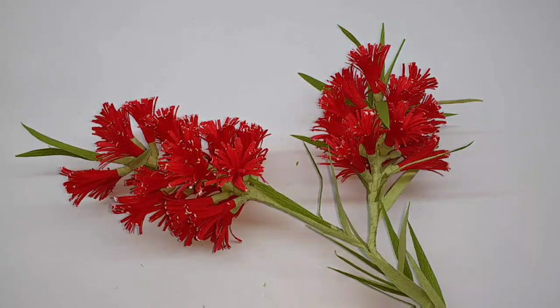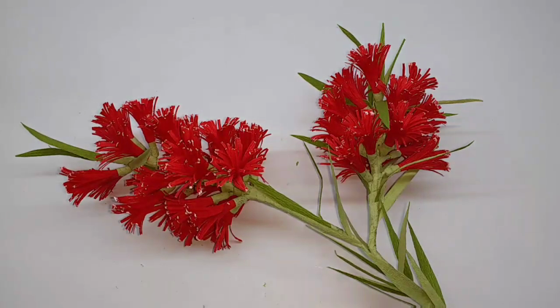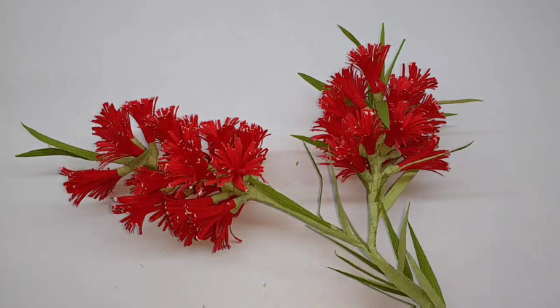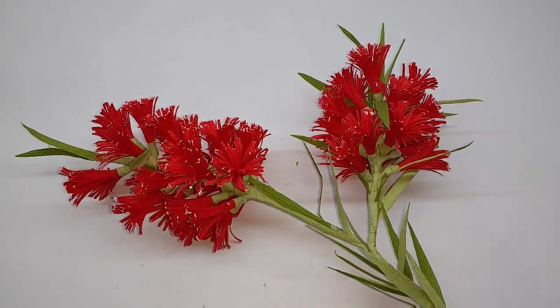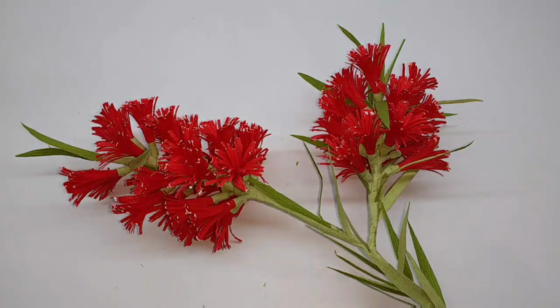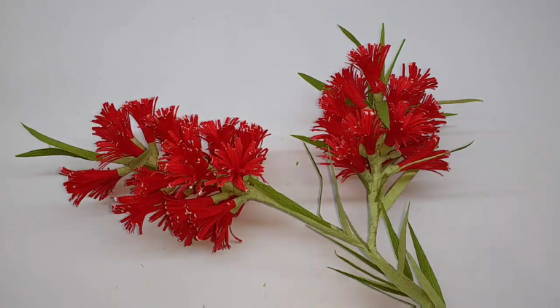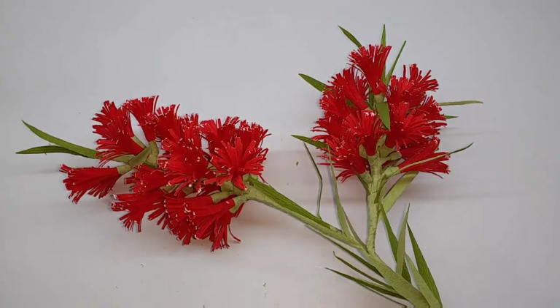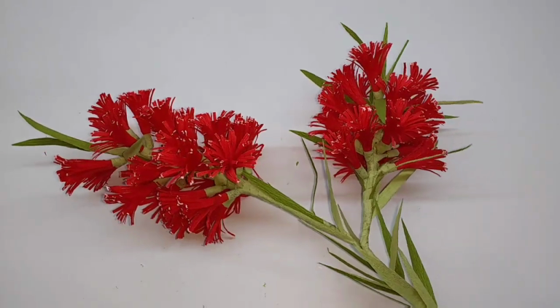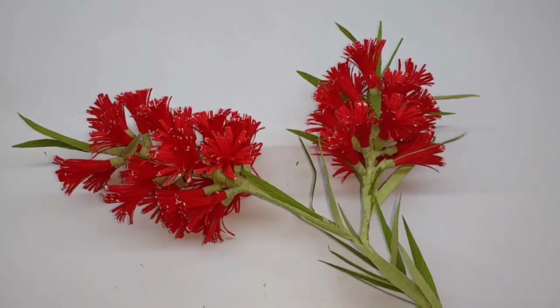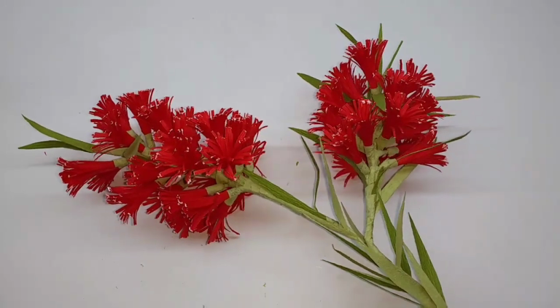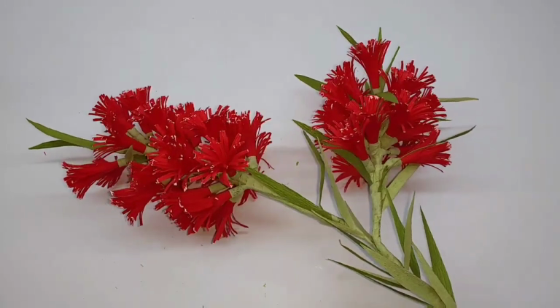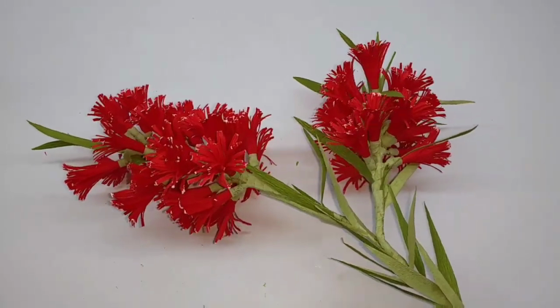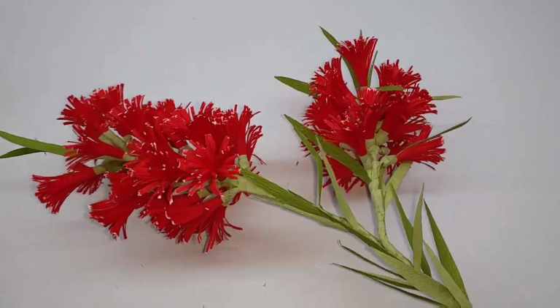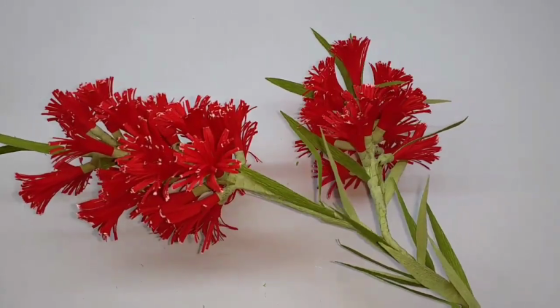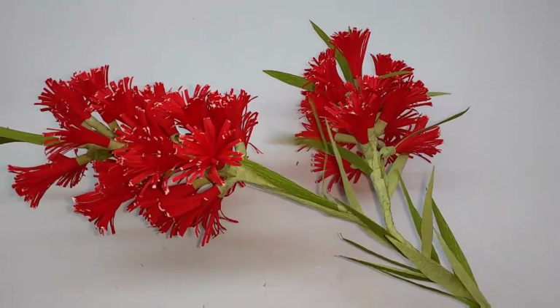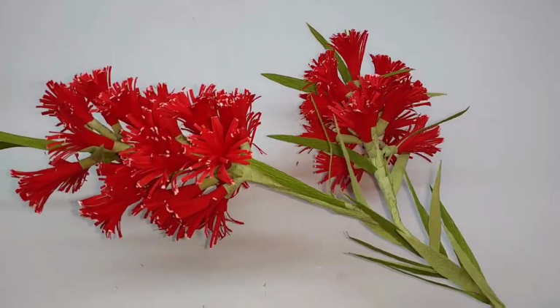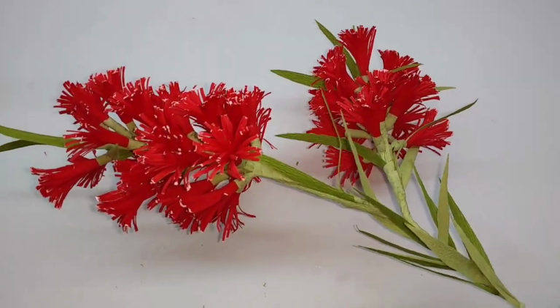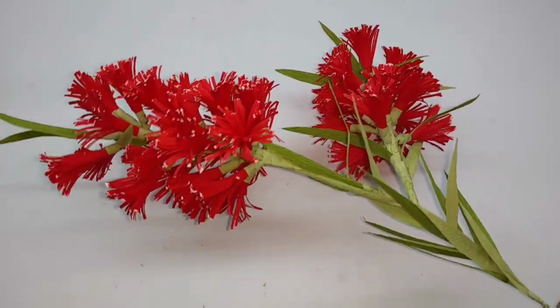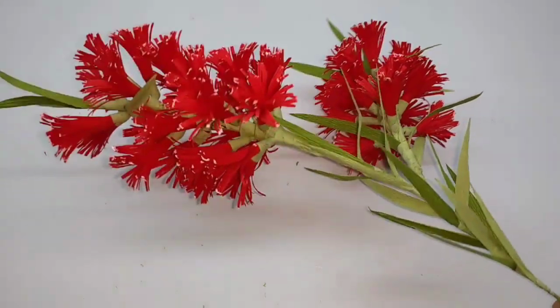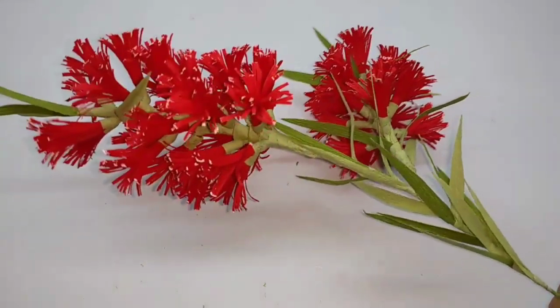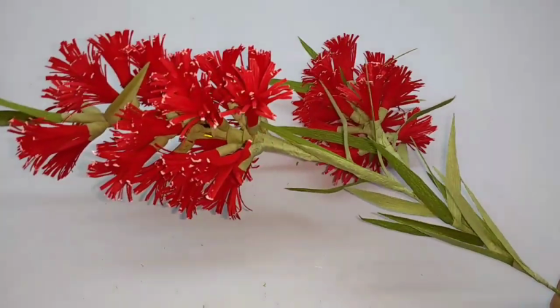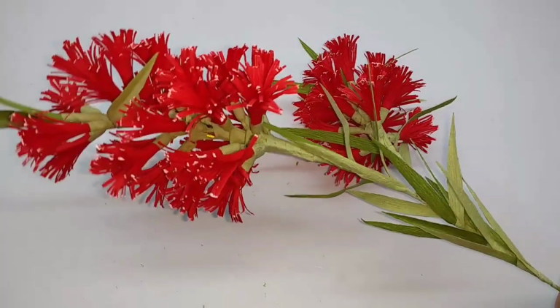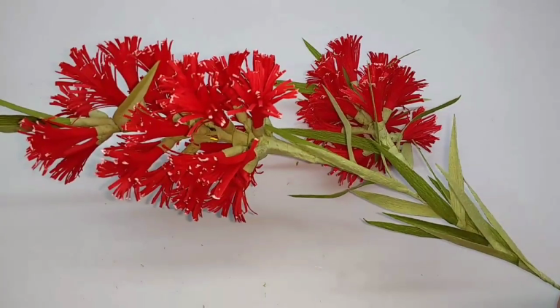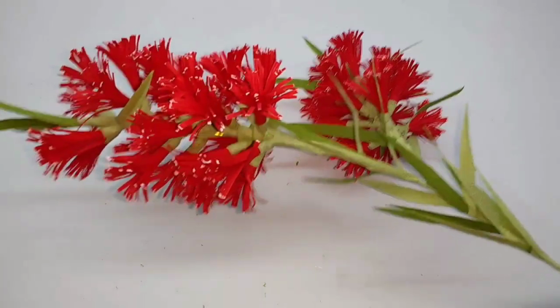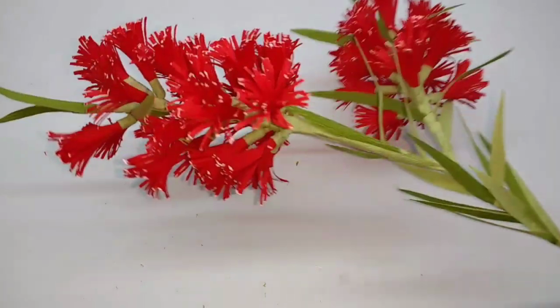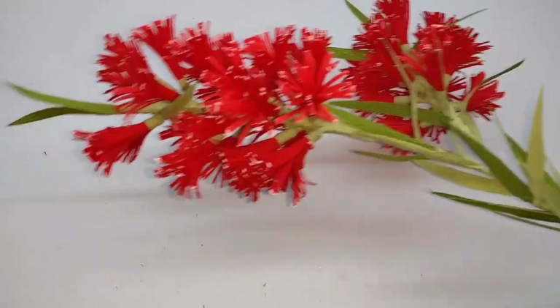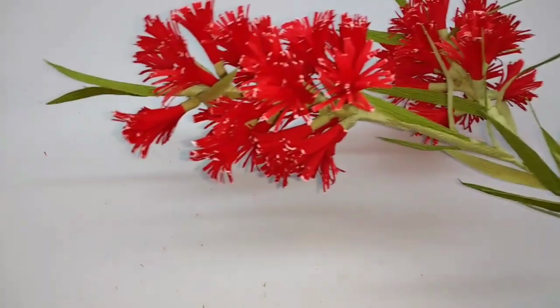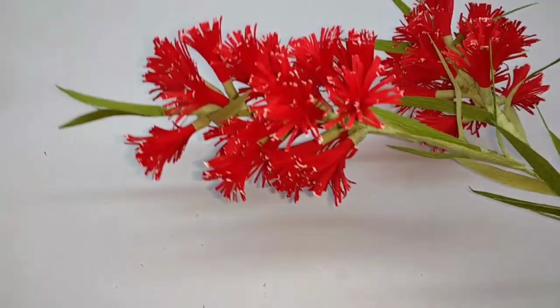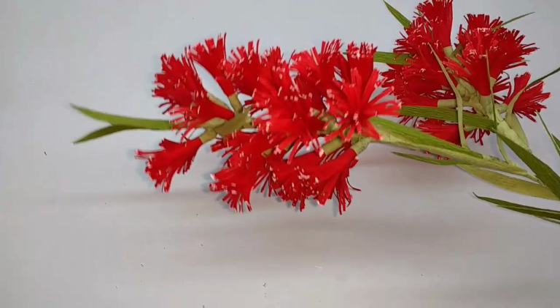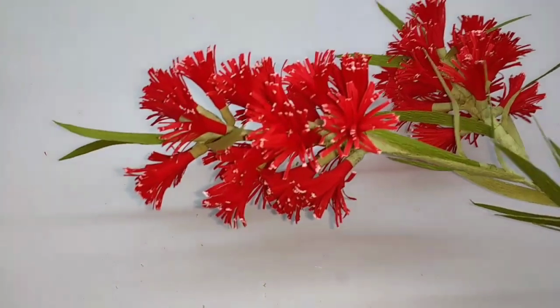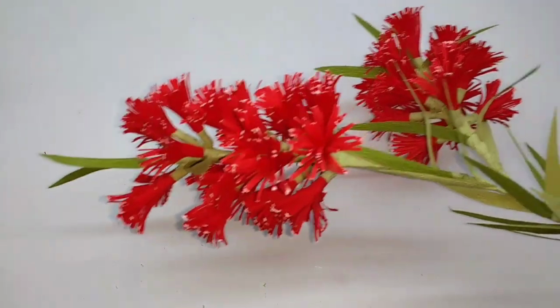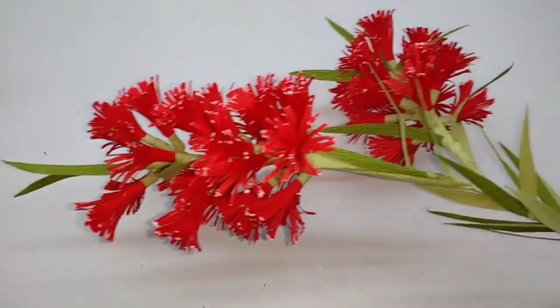Hi, today I am going to make bottle brush, very easy to make flower.